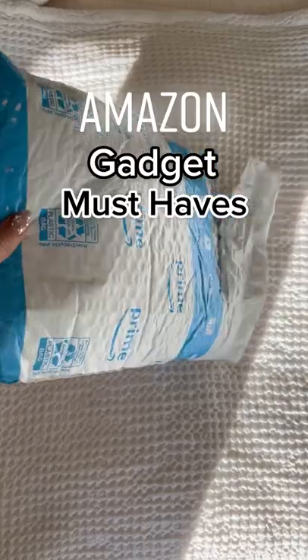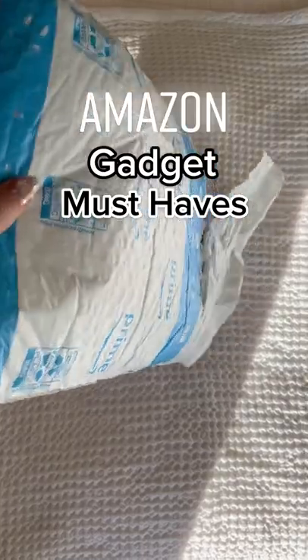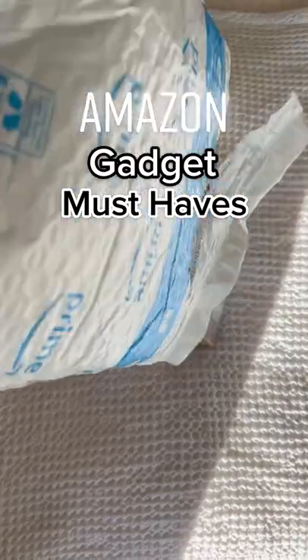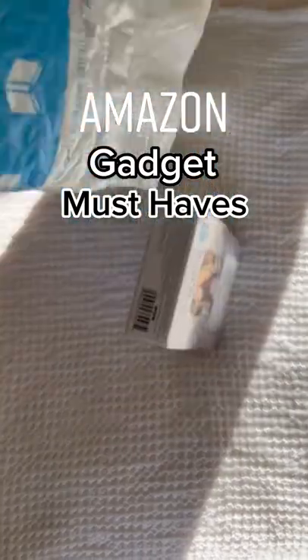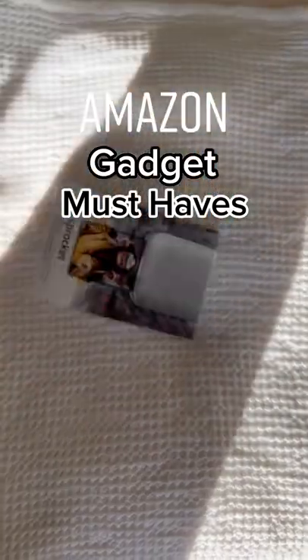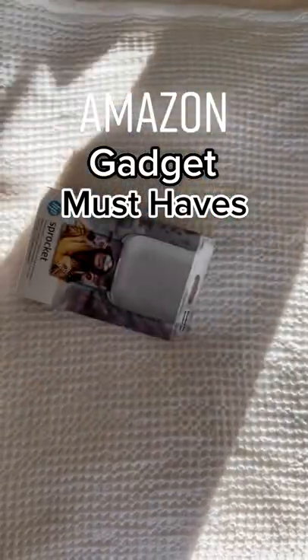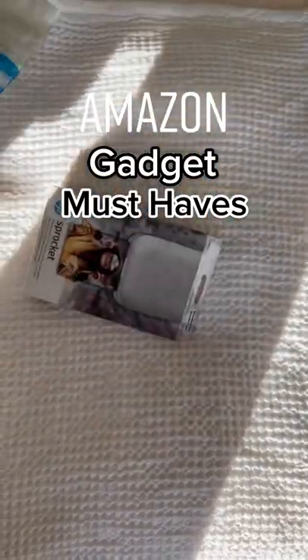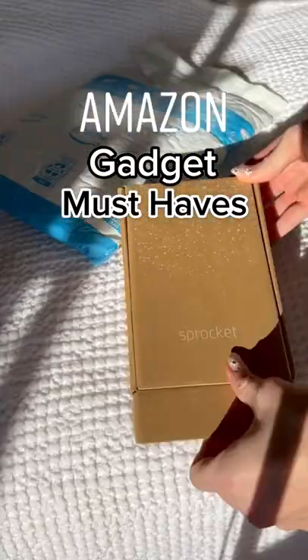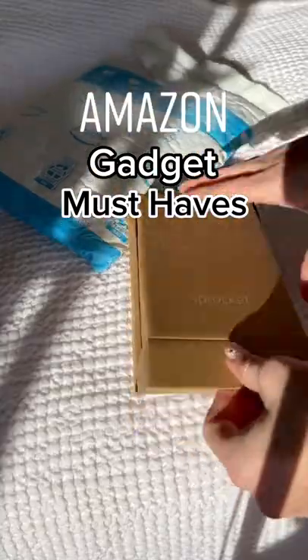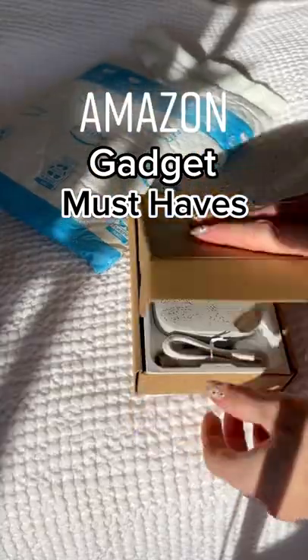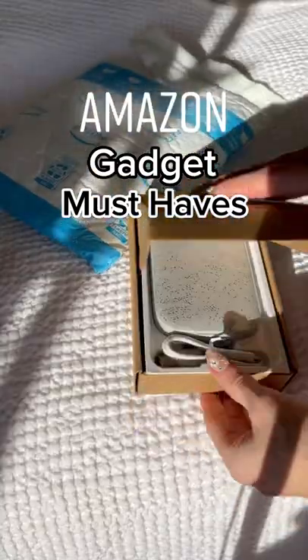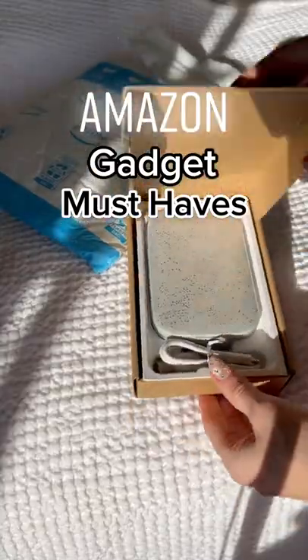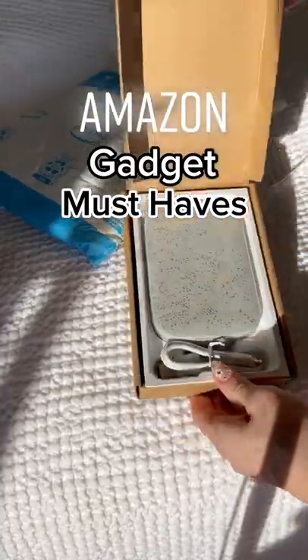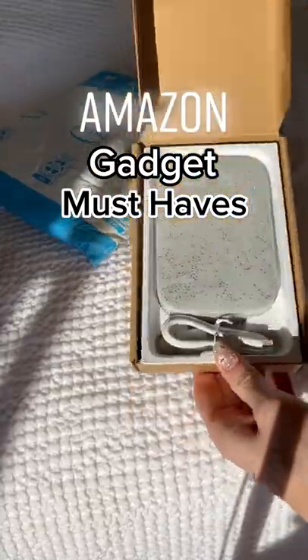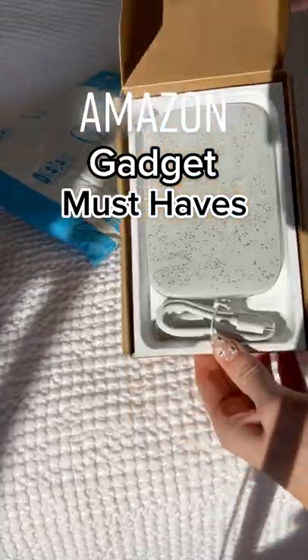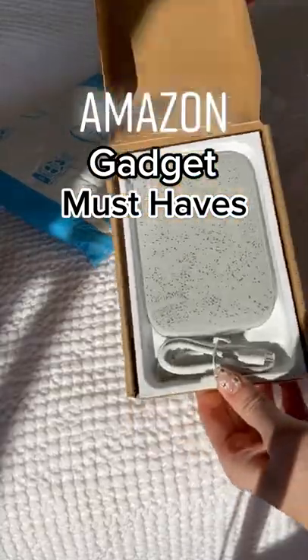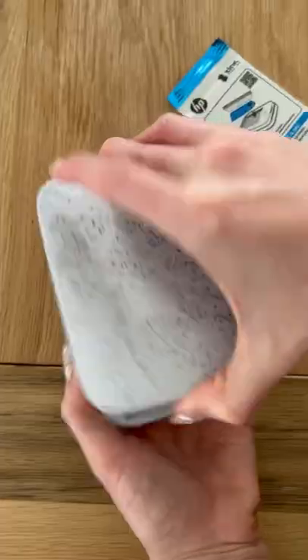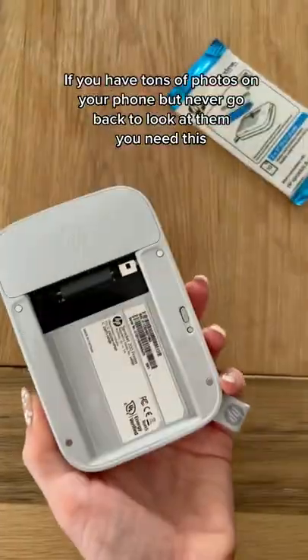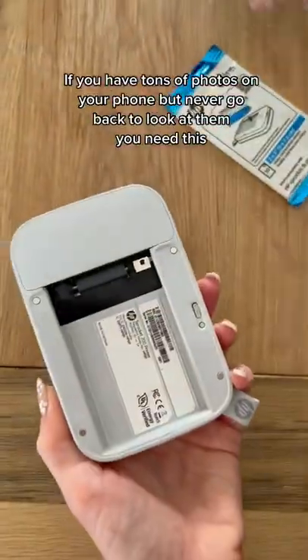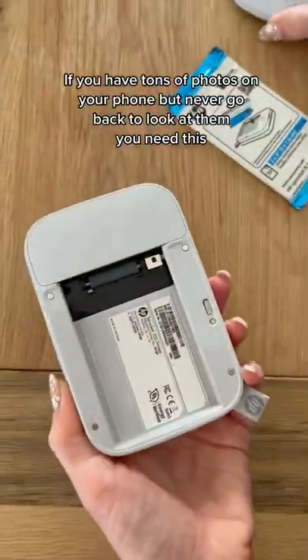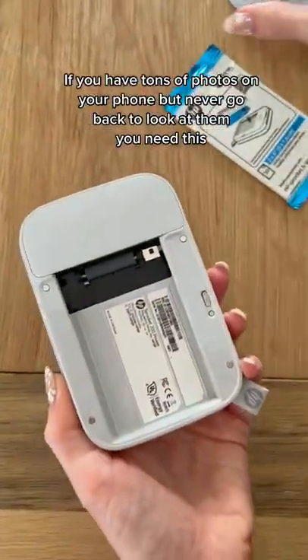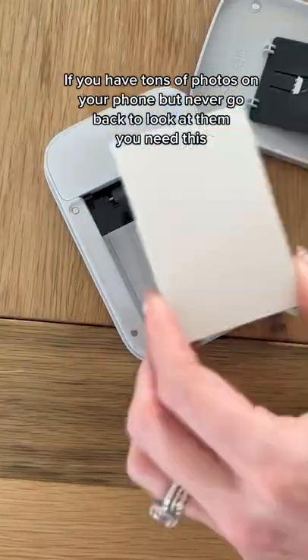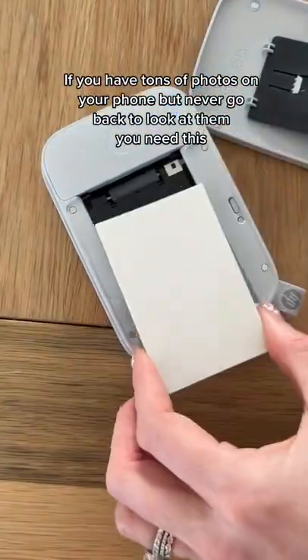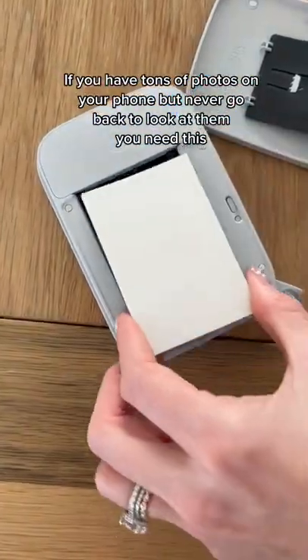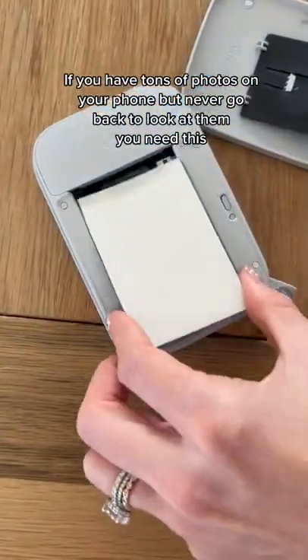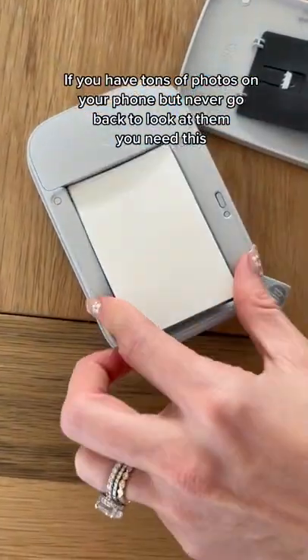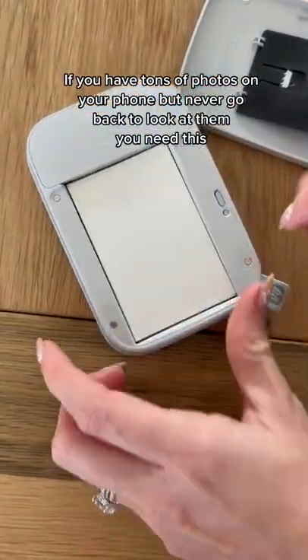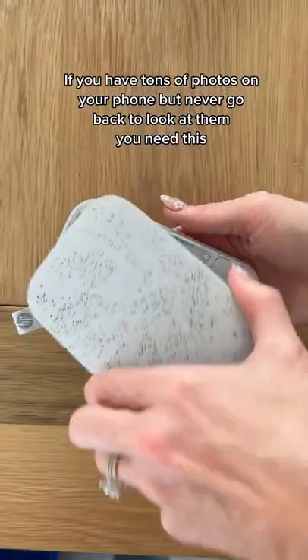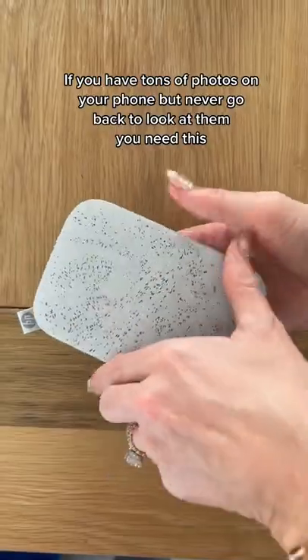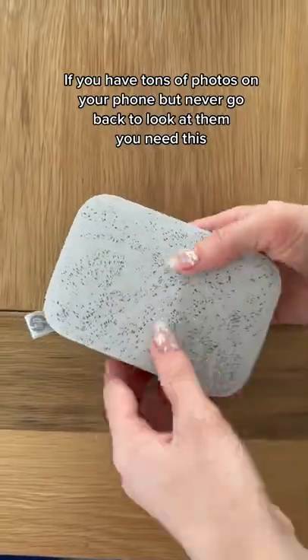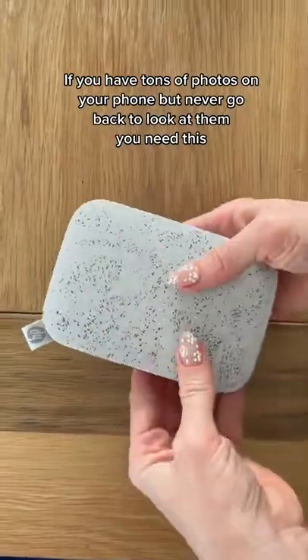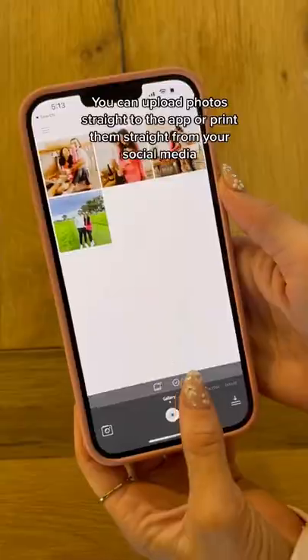Amazon gadgets you will actually use. If you have hundreds of photos on your phone but never actually go back and look at them, this is for you.